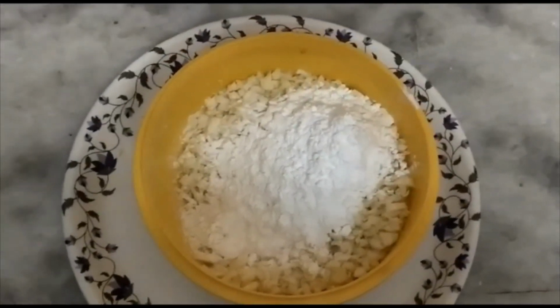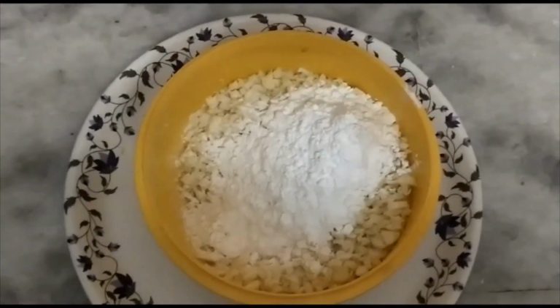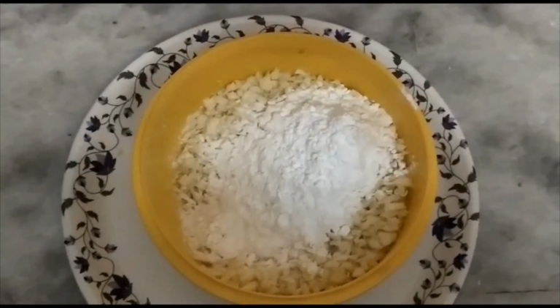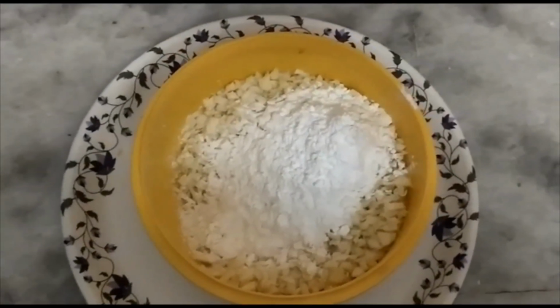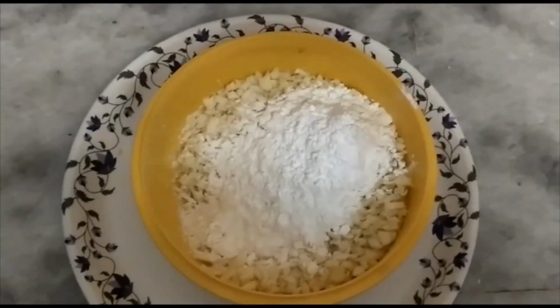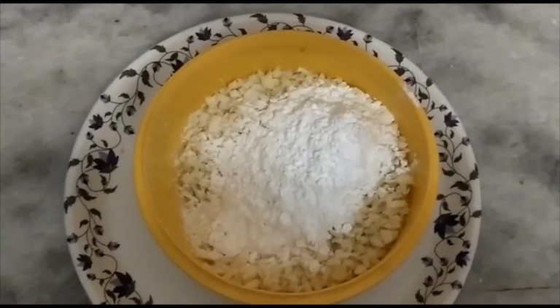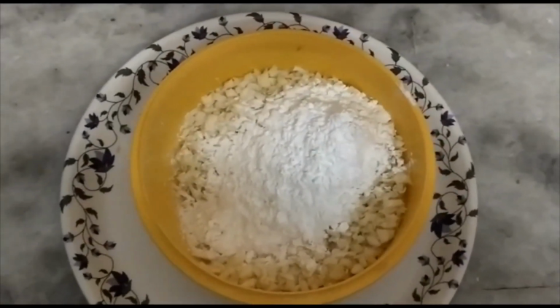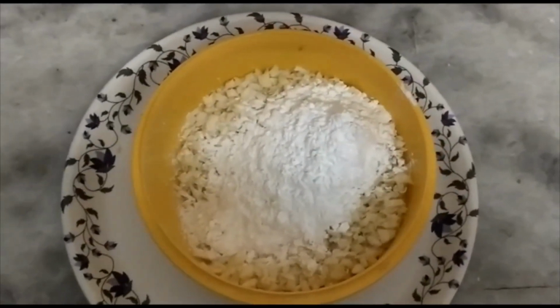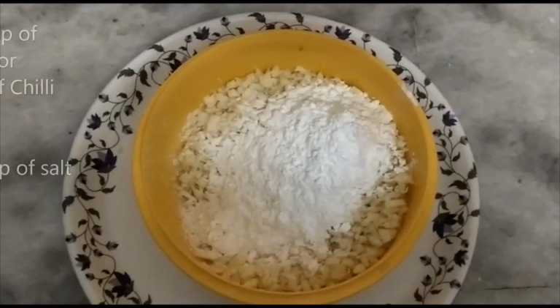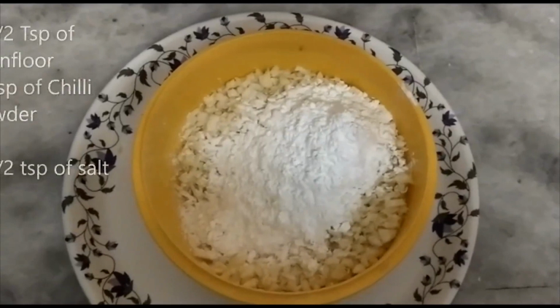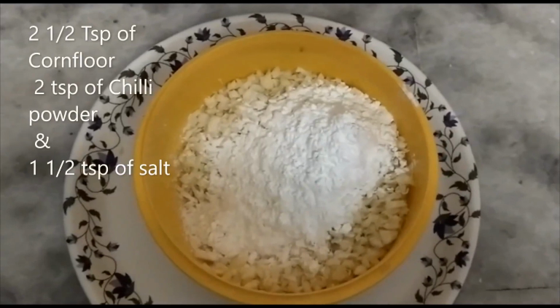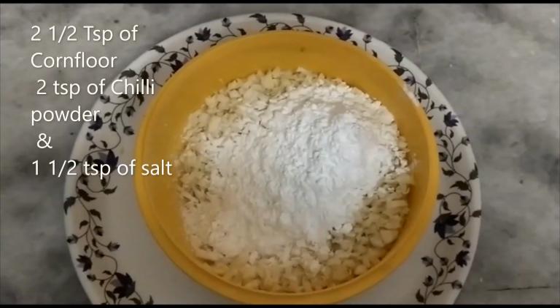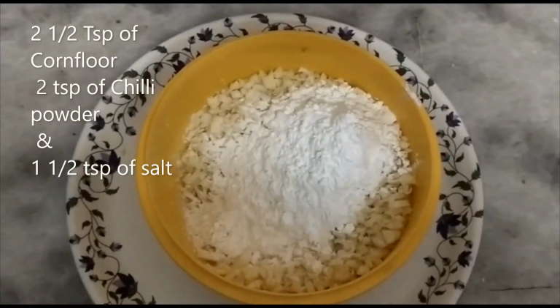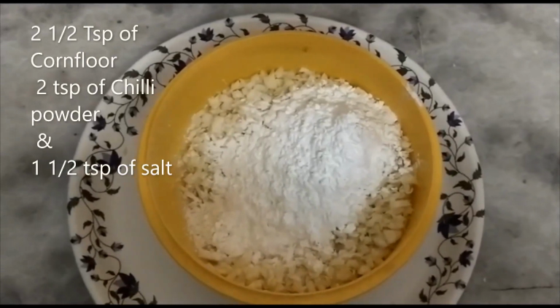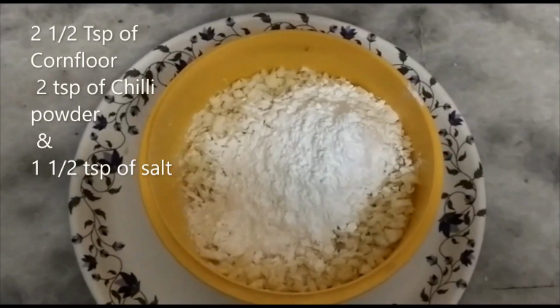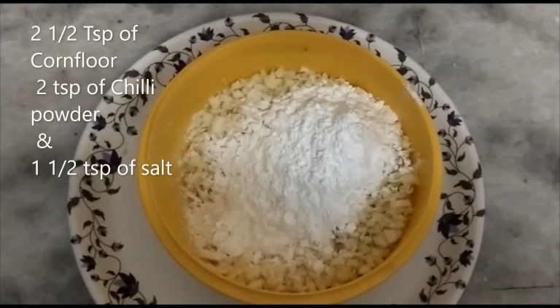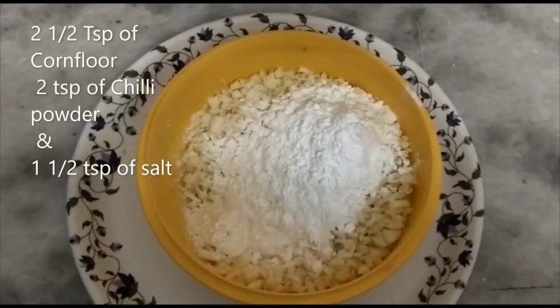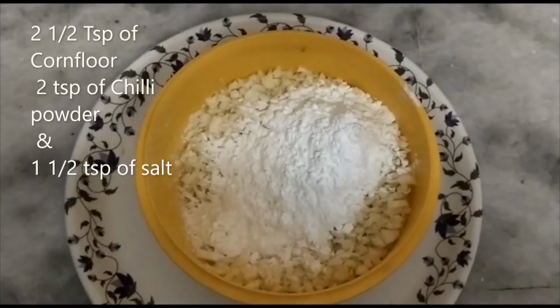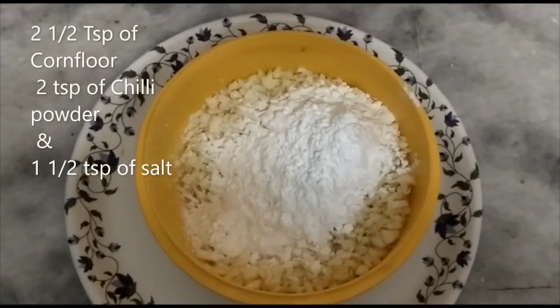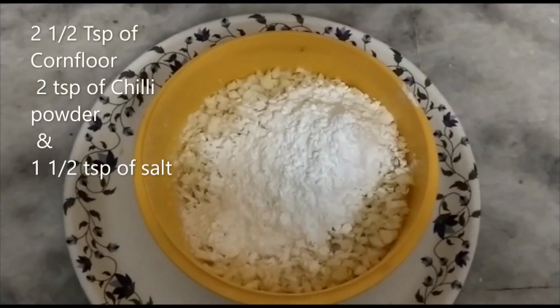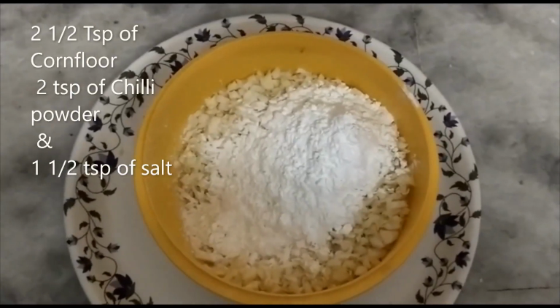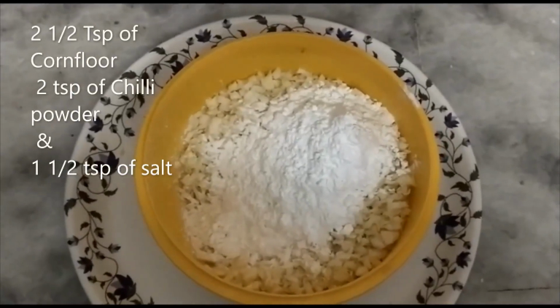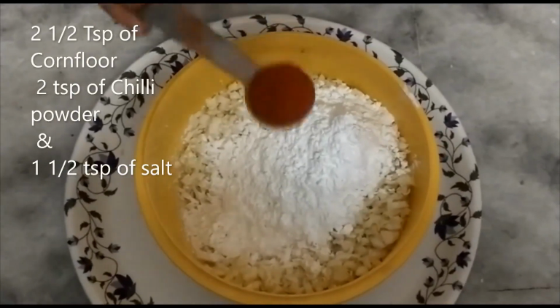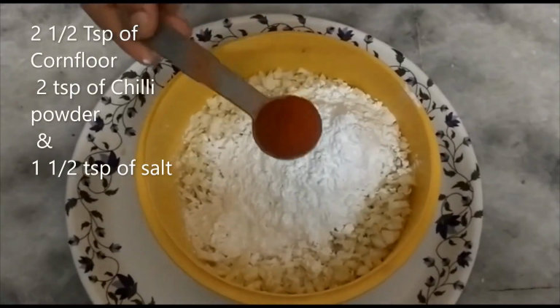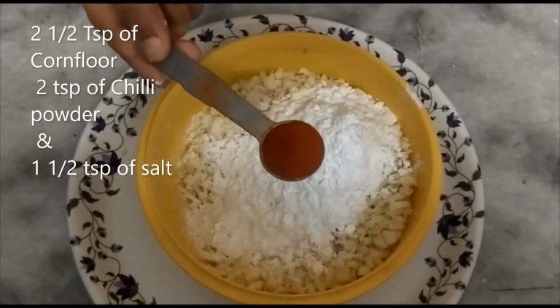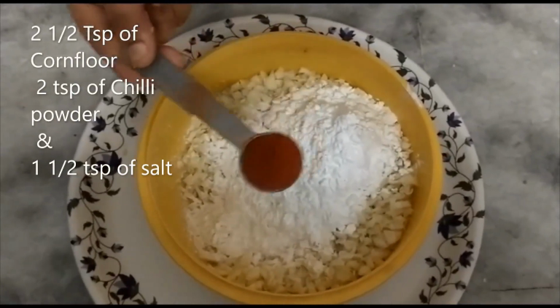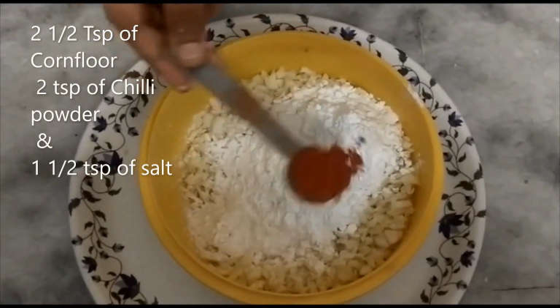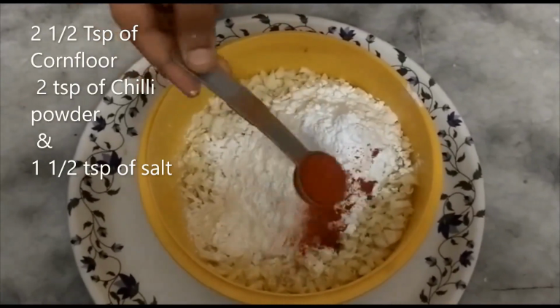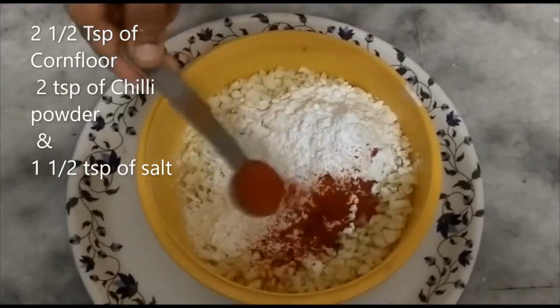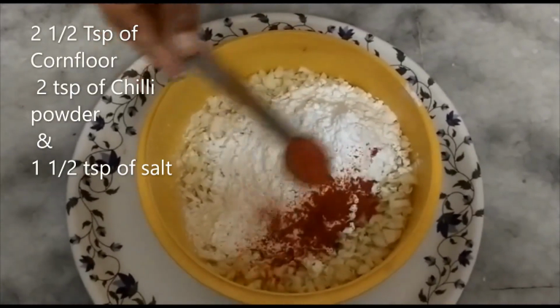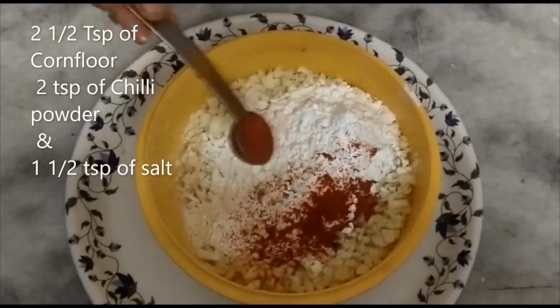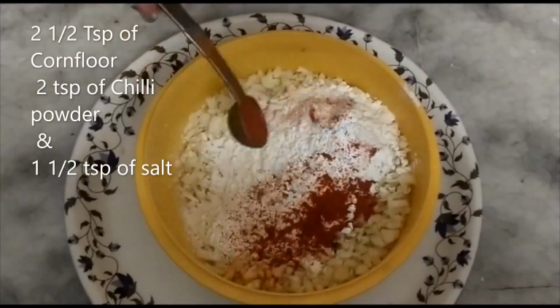Add 1 tablespoon of salt. We will adjust the quantity of salt.